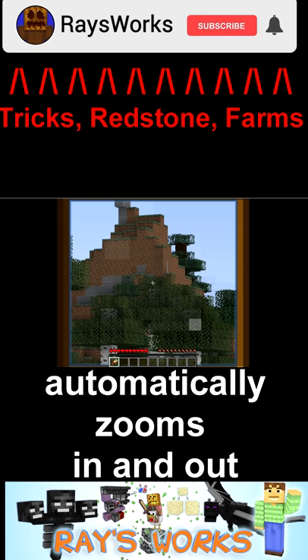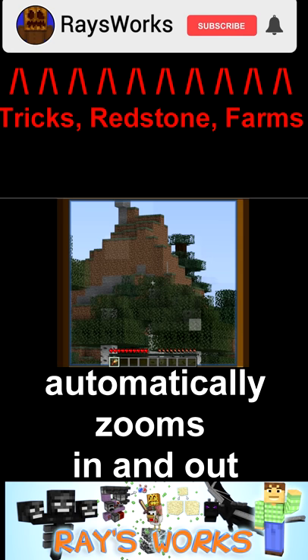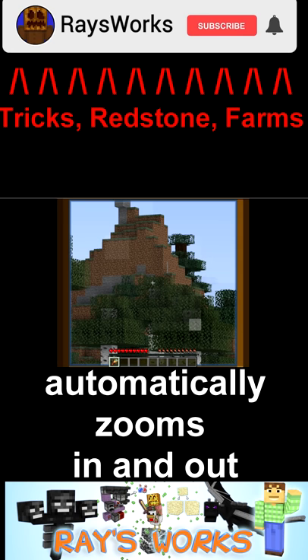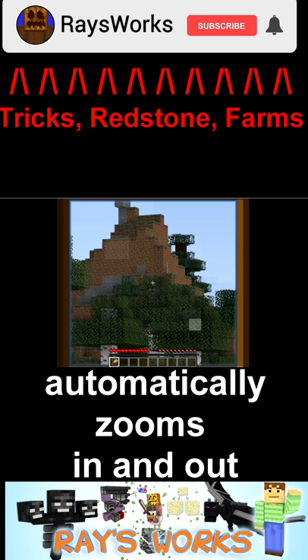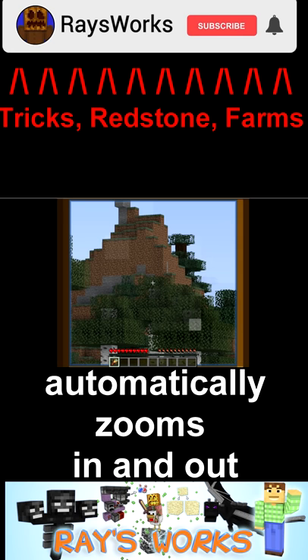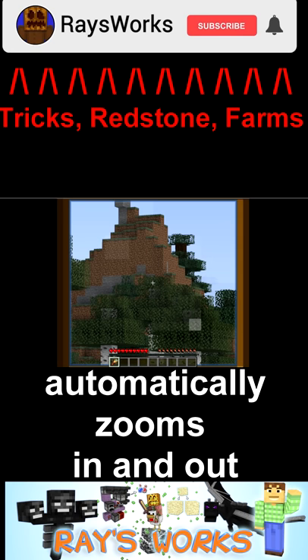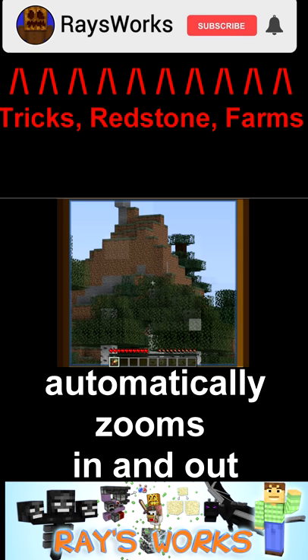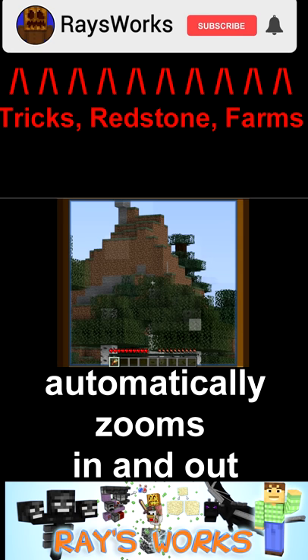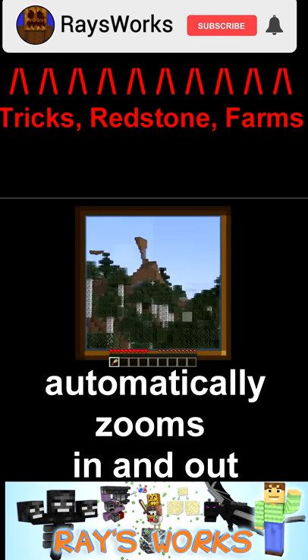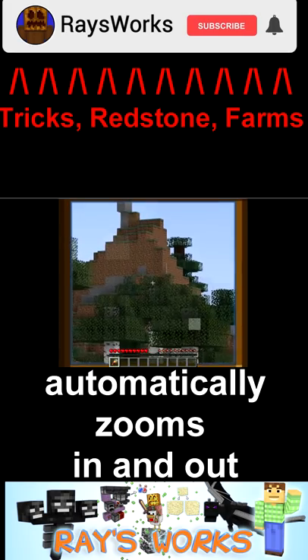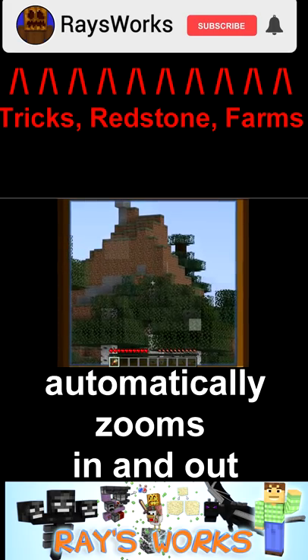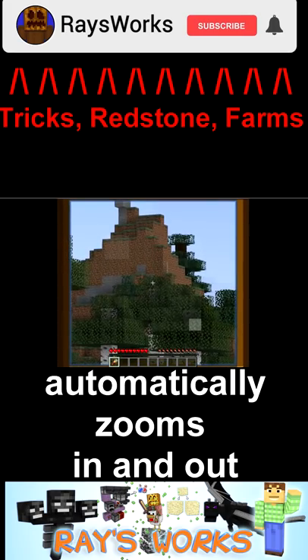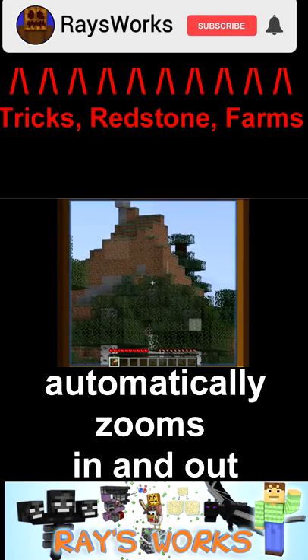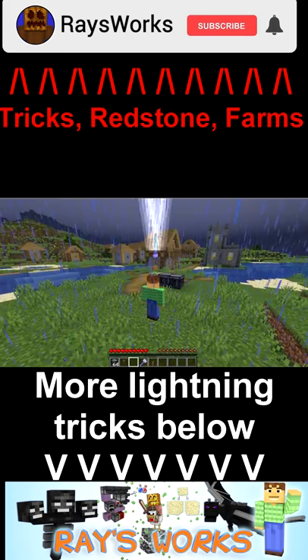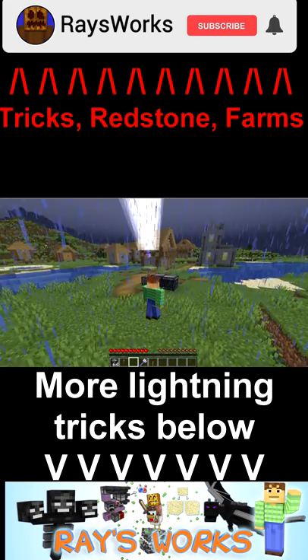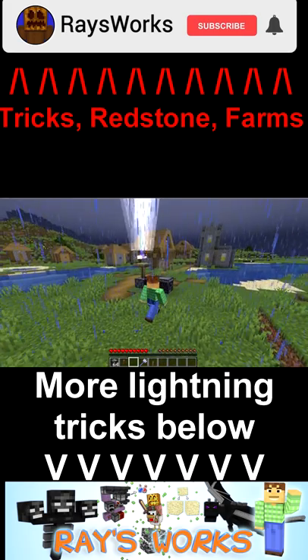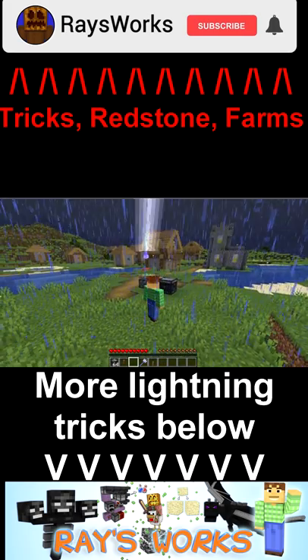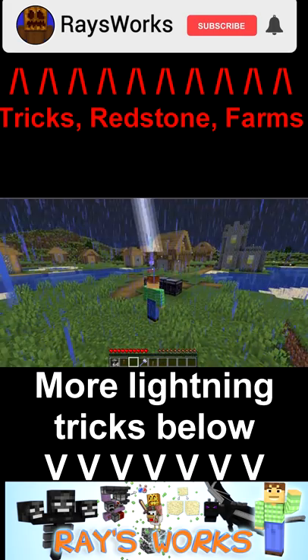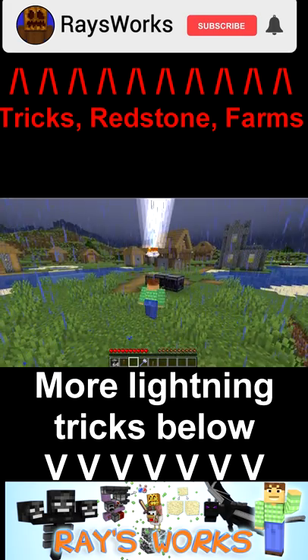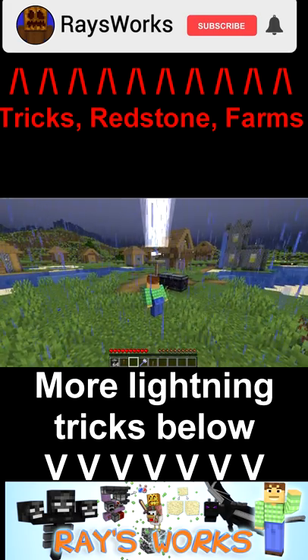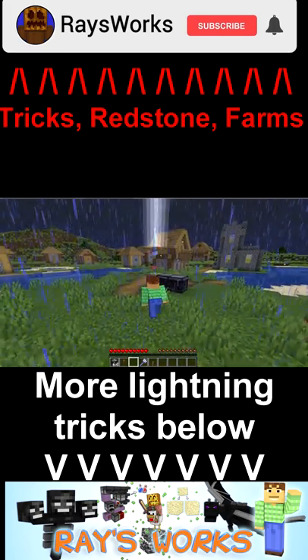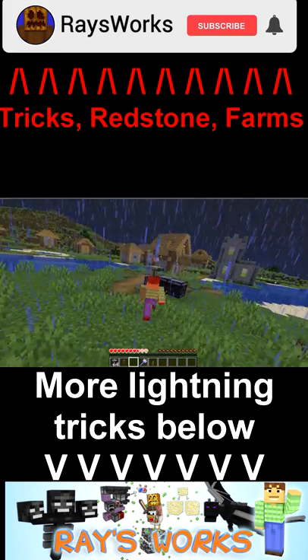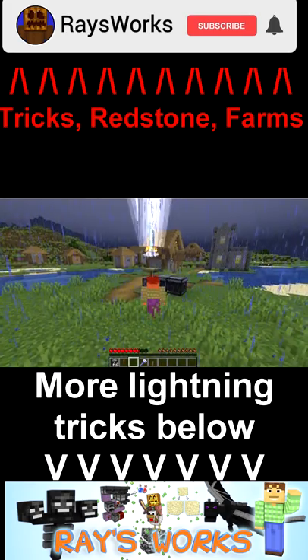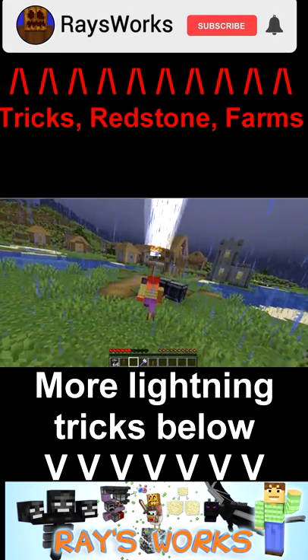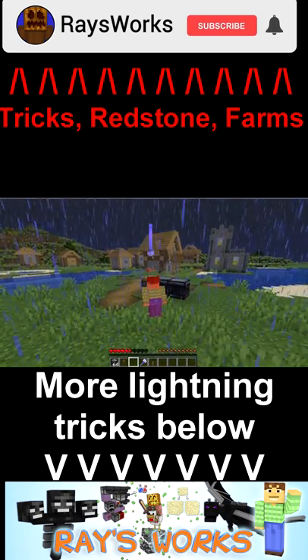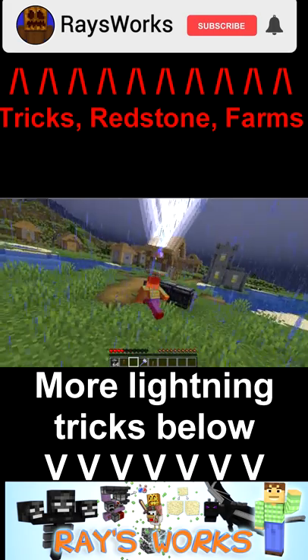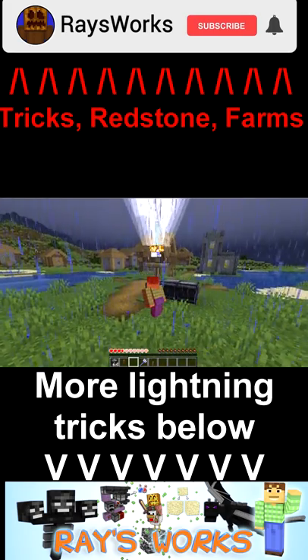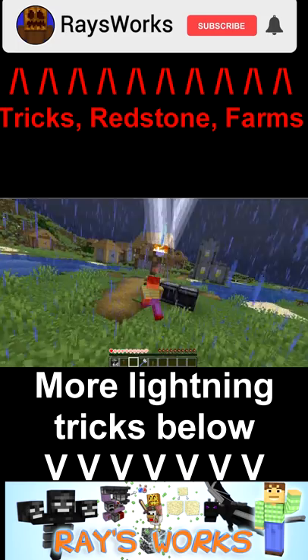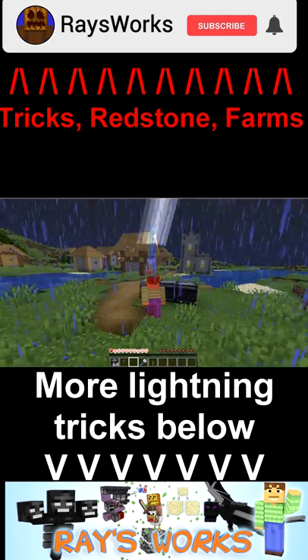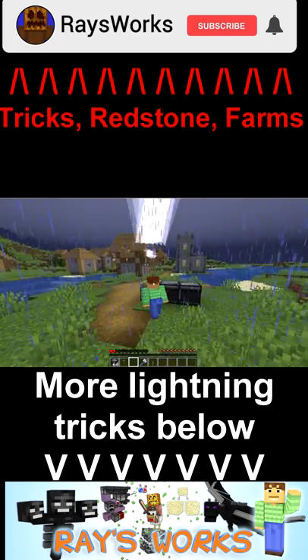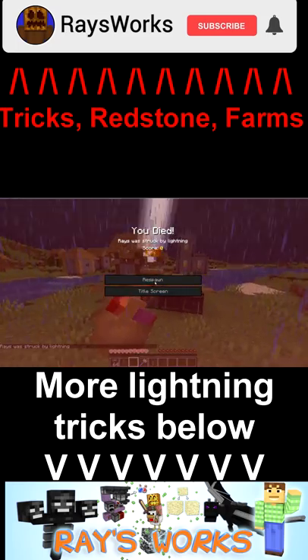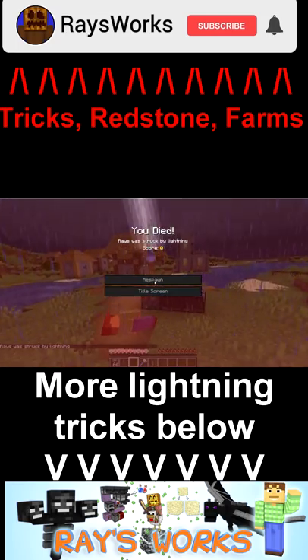Looking through a spyglass for a long period of time will cause it to jitter. A channeling trident on top of a moving lightning rod makes an infinite lightning death machine.